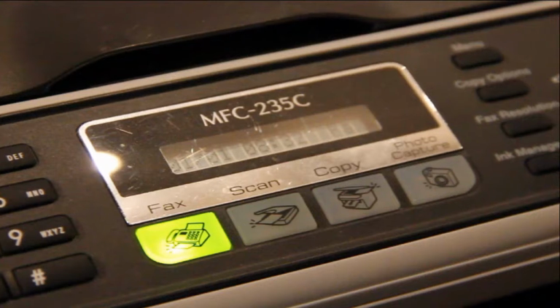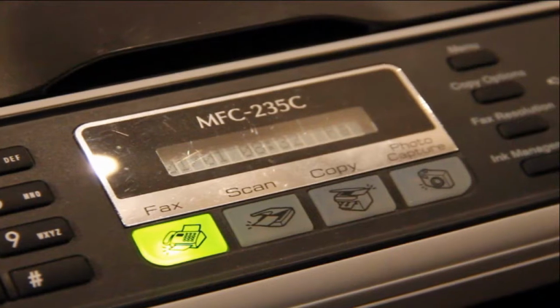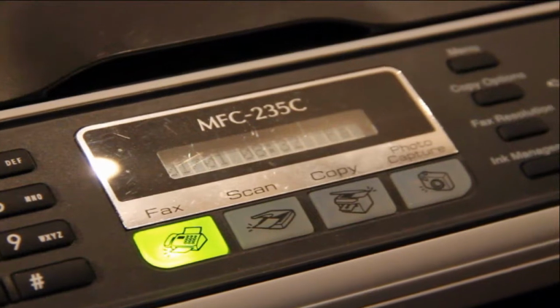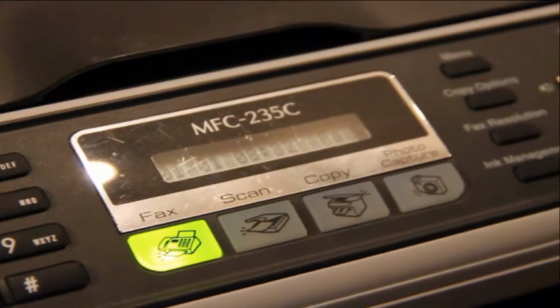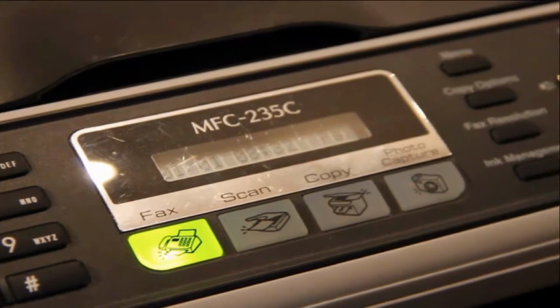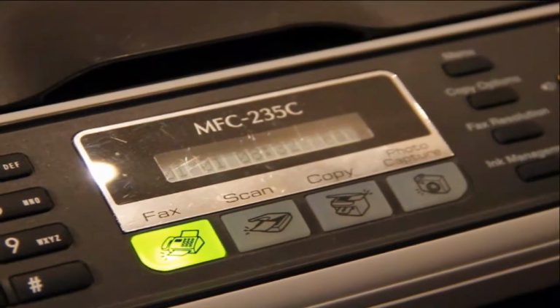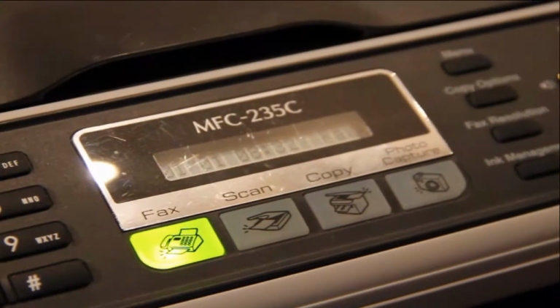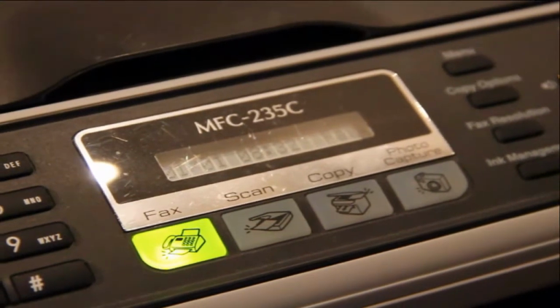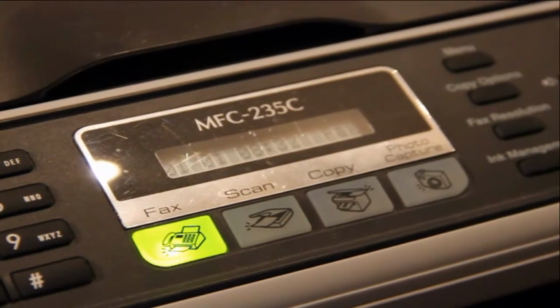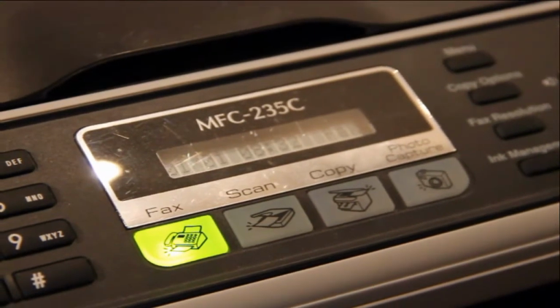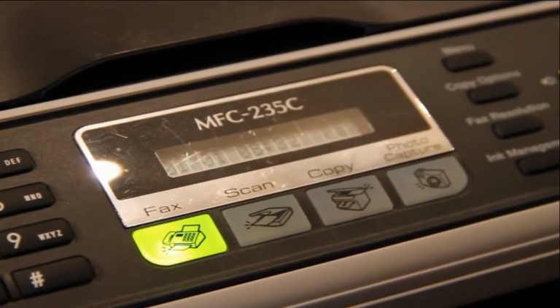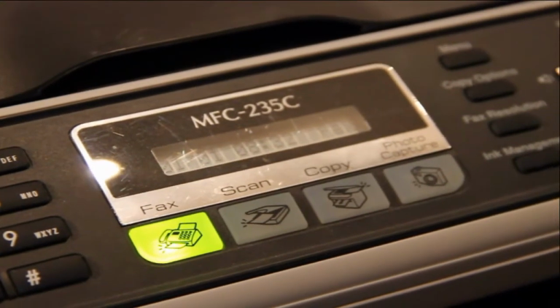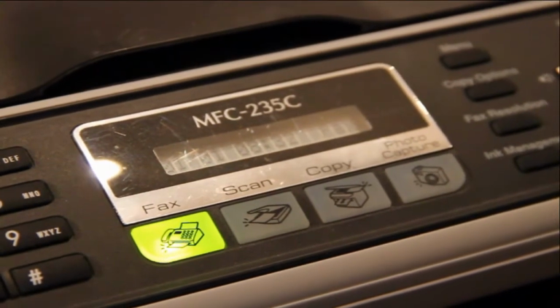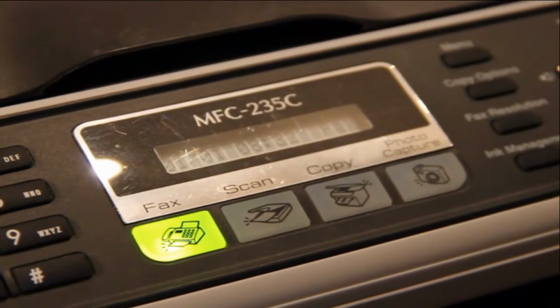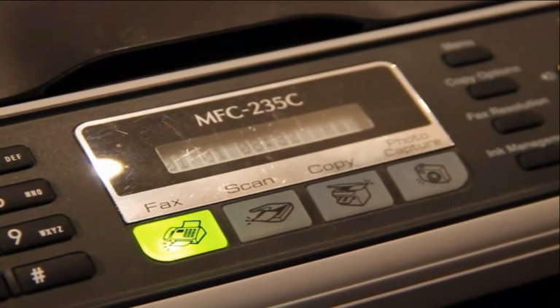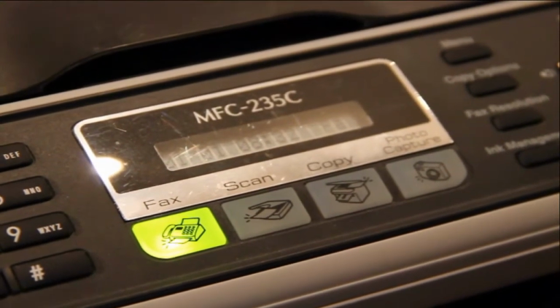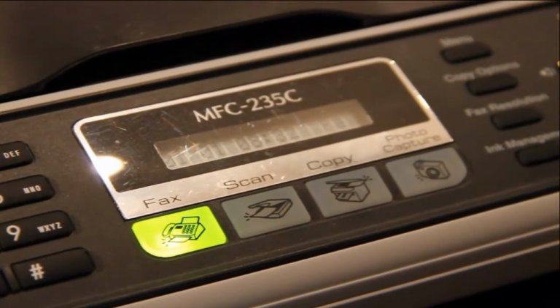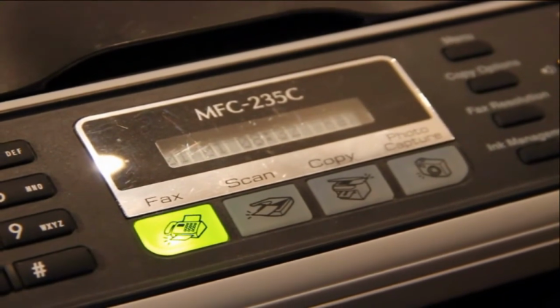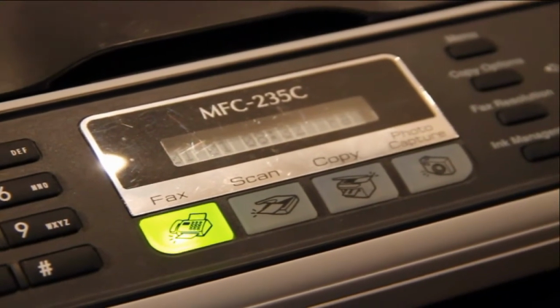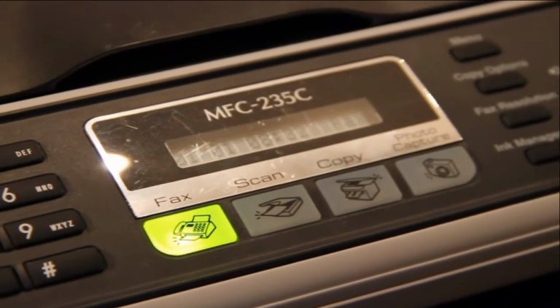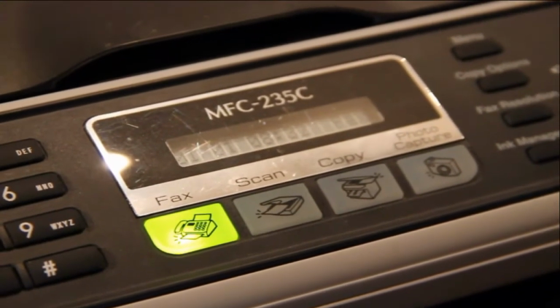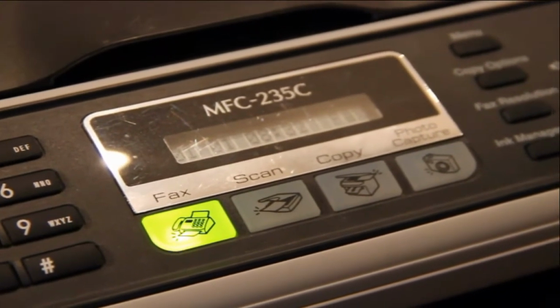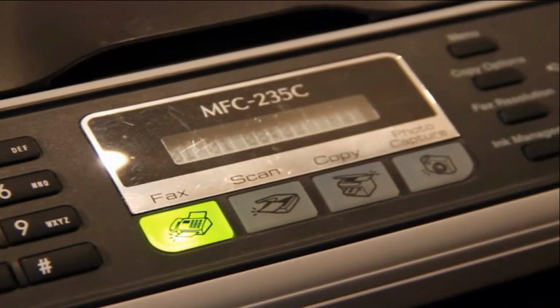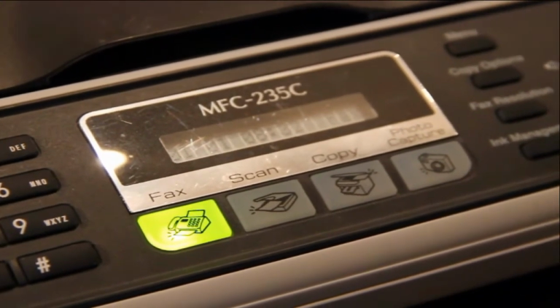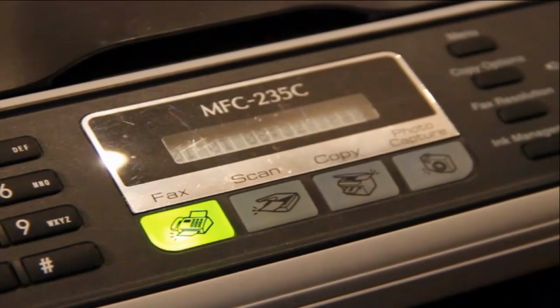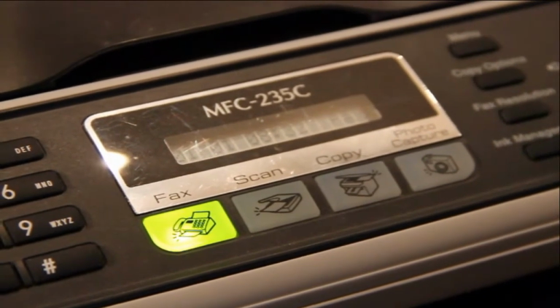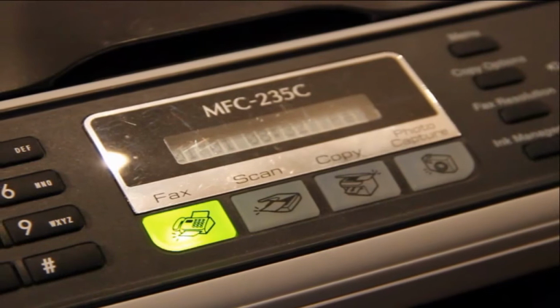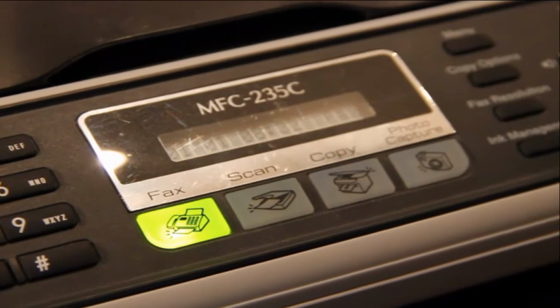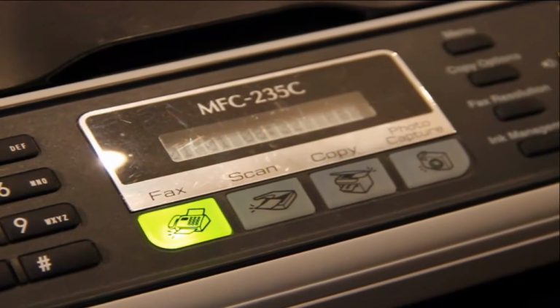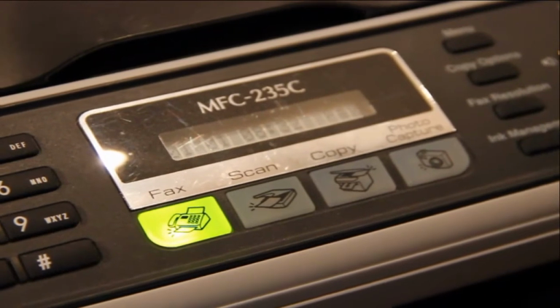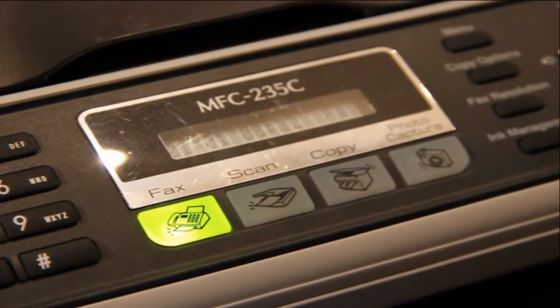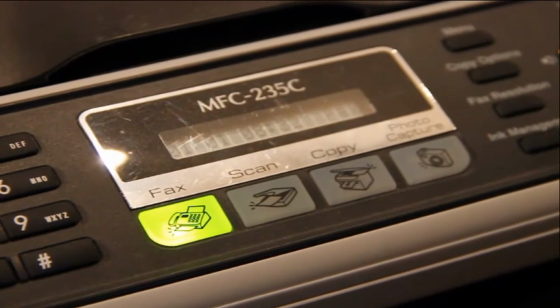Hello everyone, today I'm going to show you how to use the copy function on an MFC 235C printer.